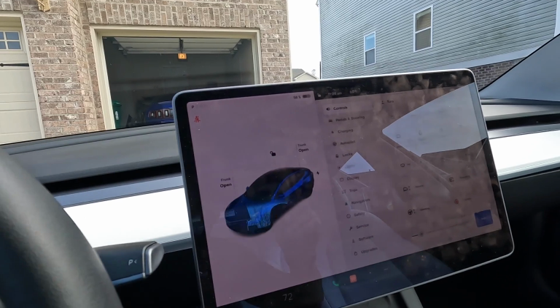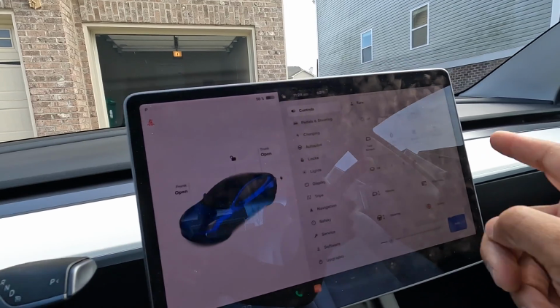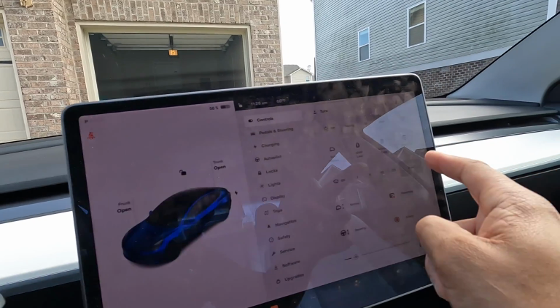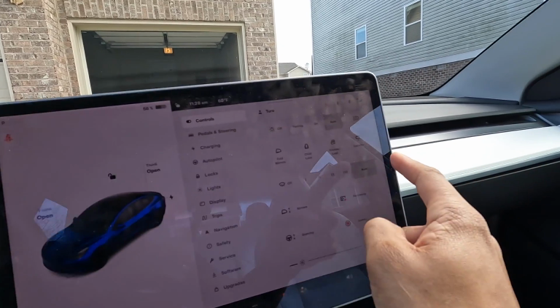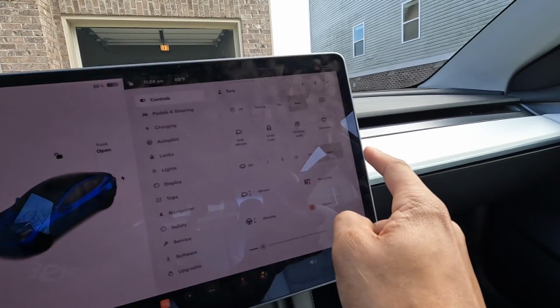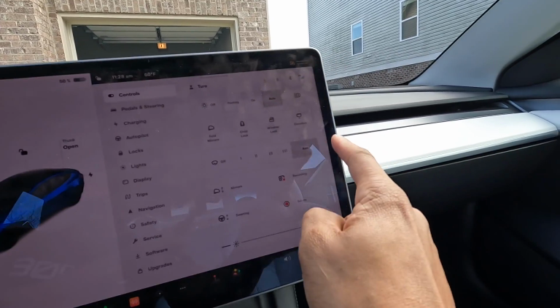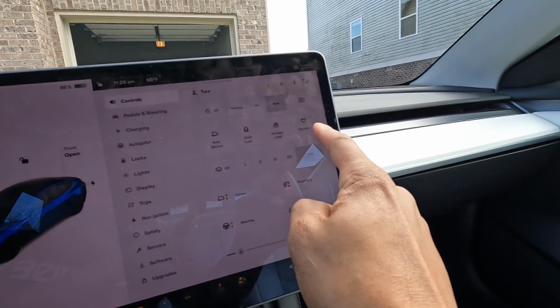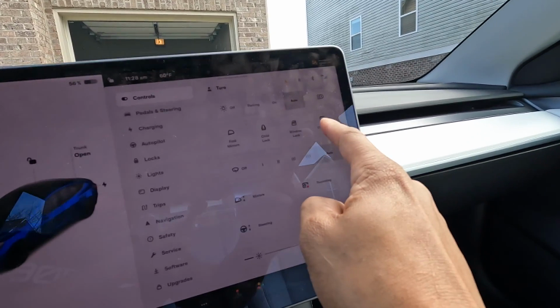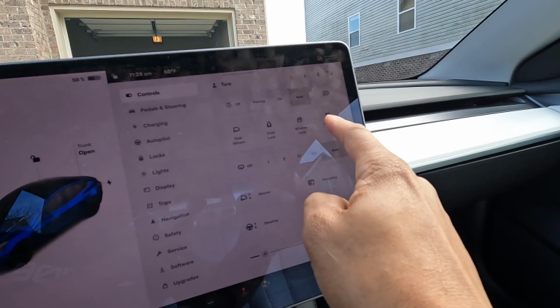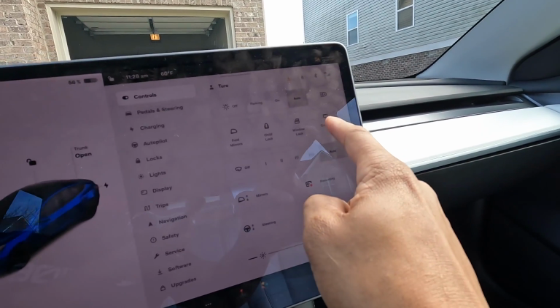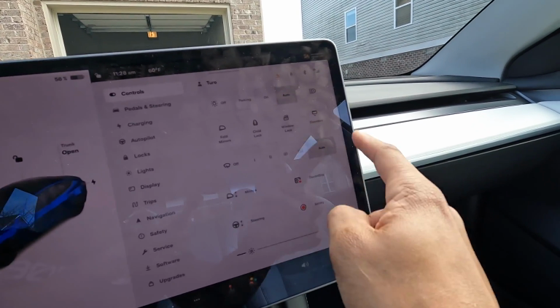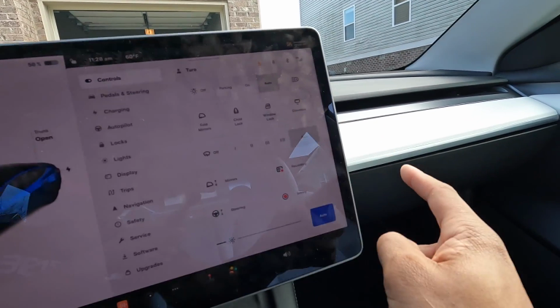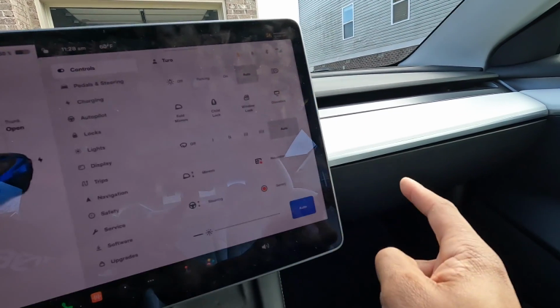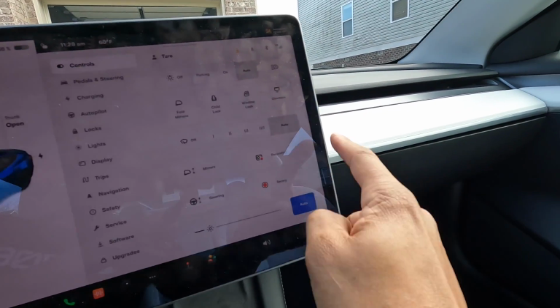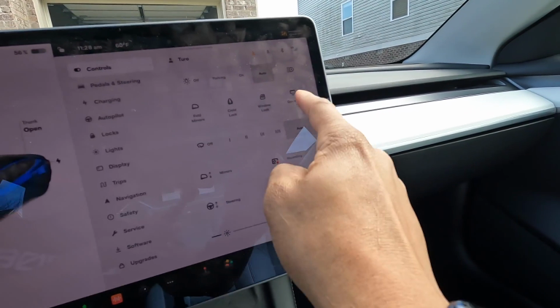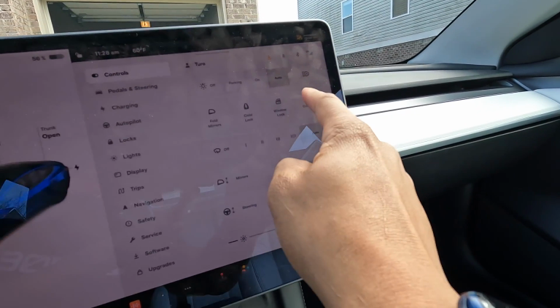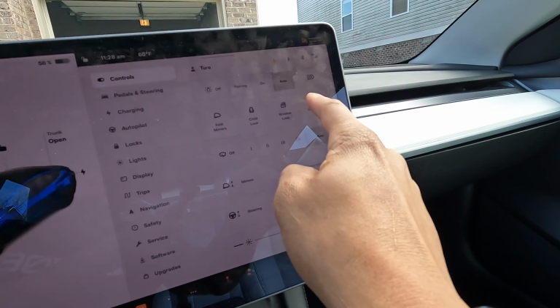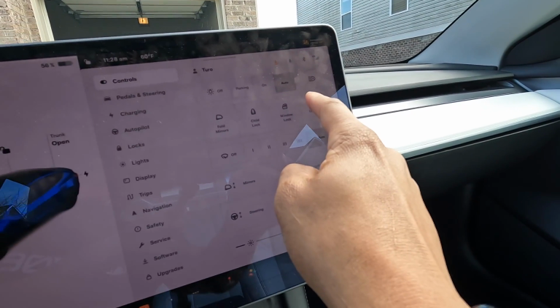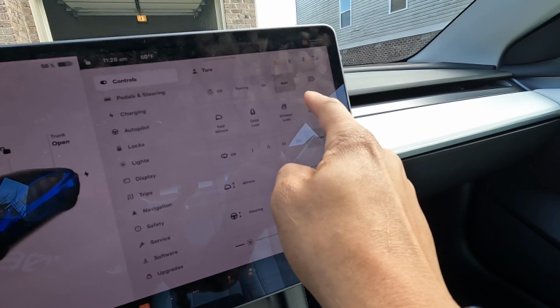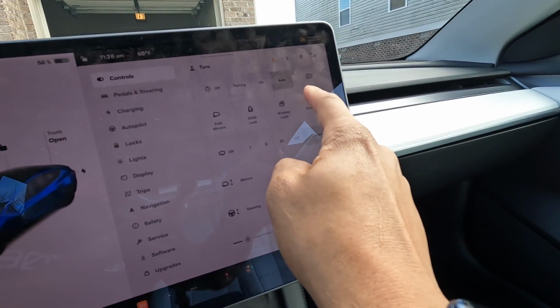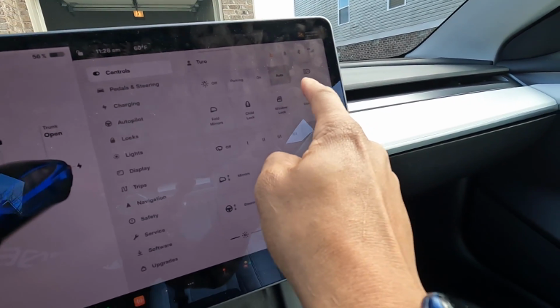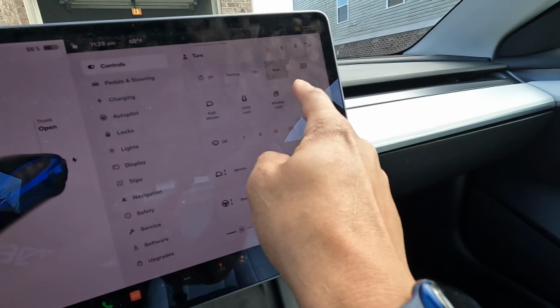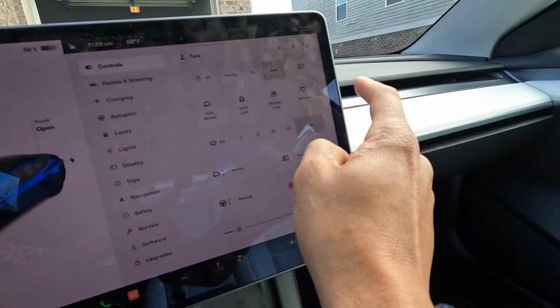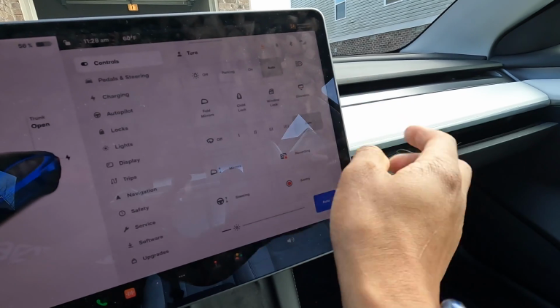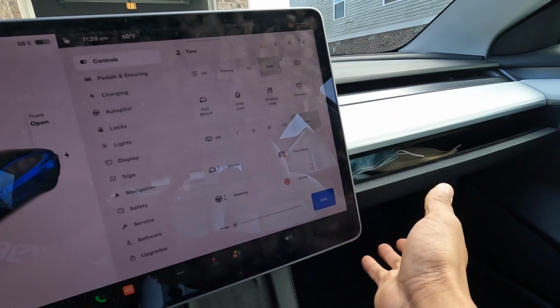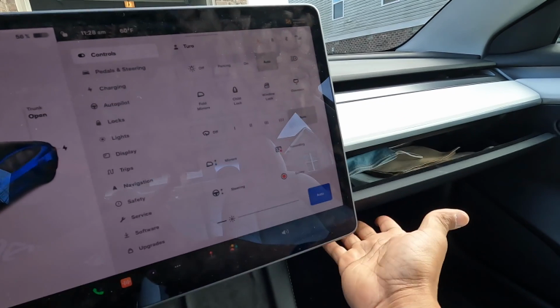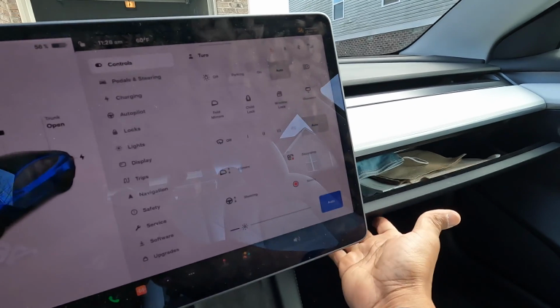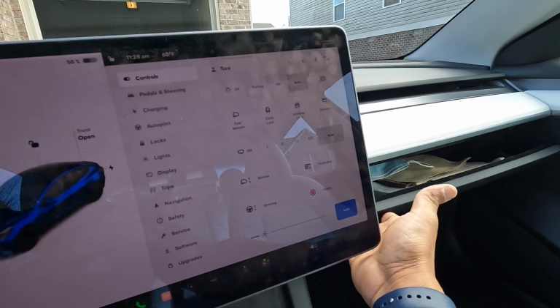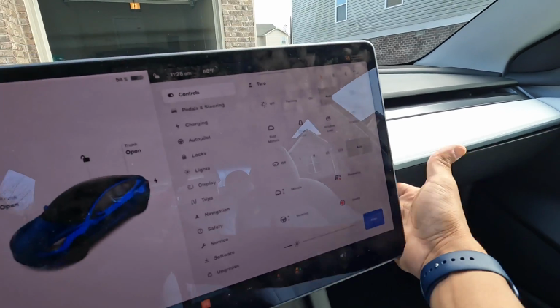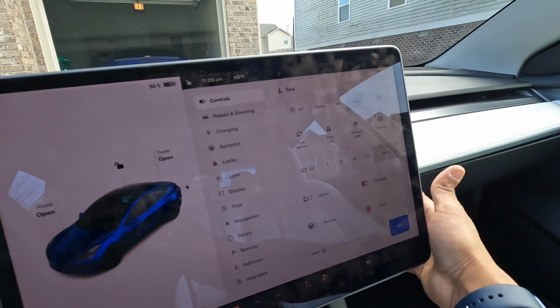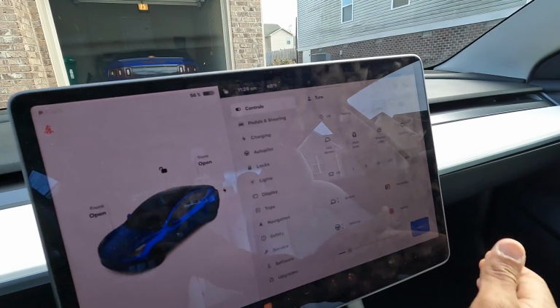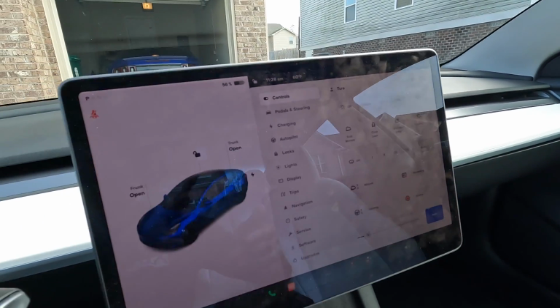Also, if you need to open the glove box, you just hit that button right there and it opens the glove box.